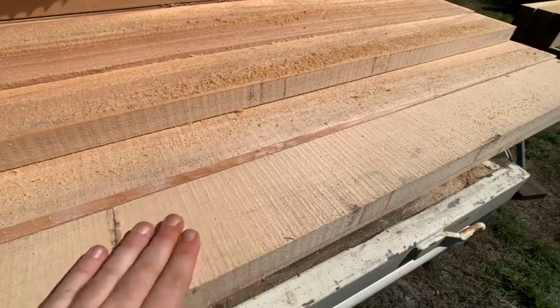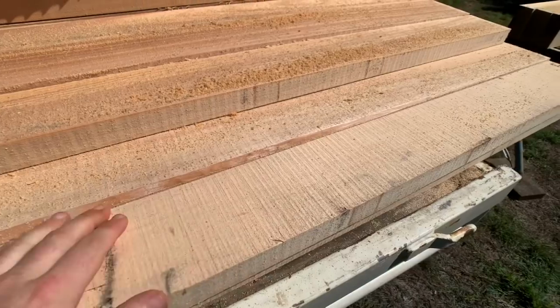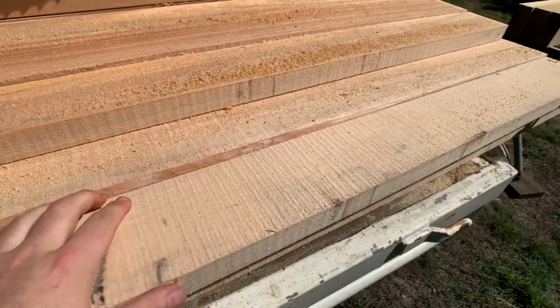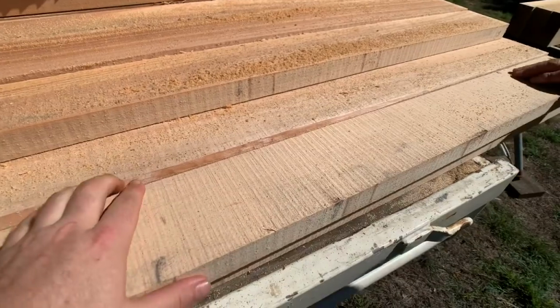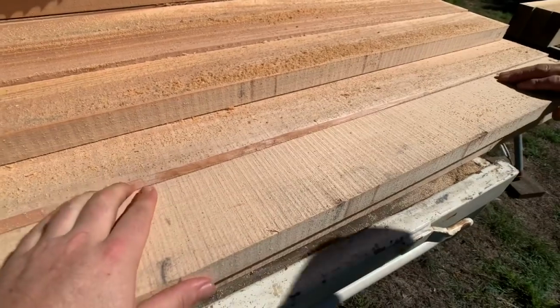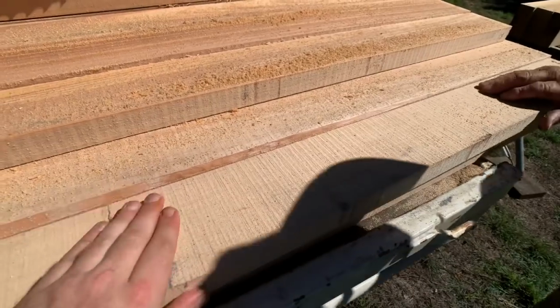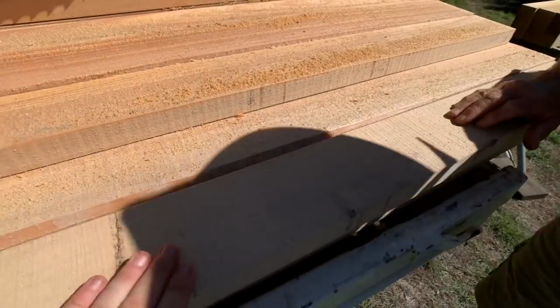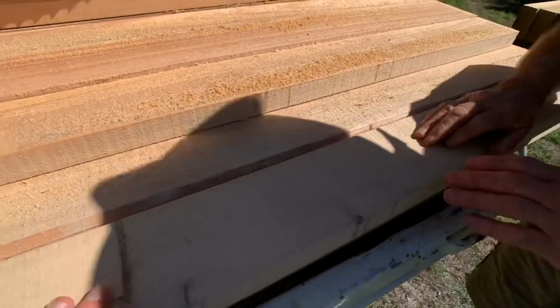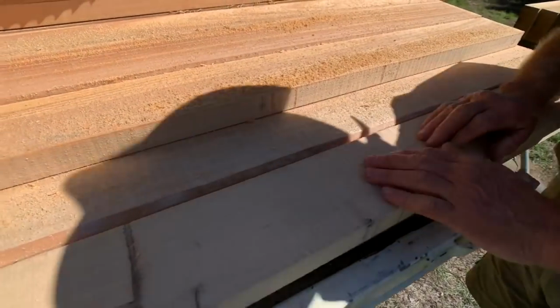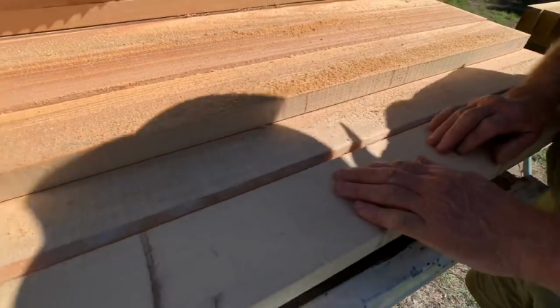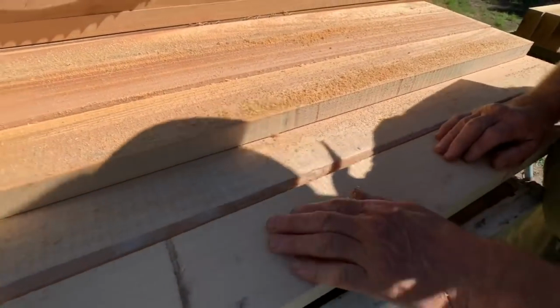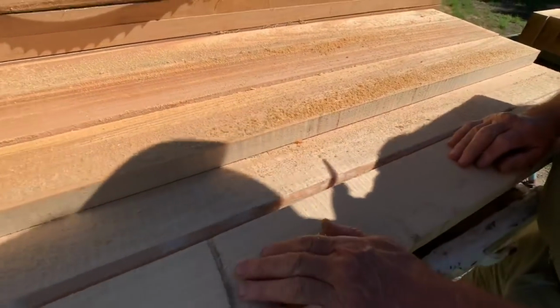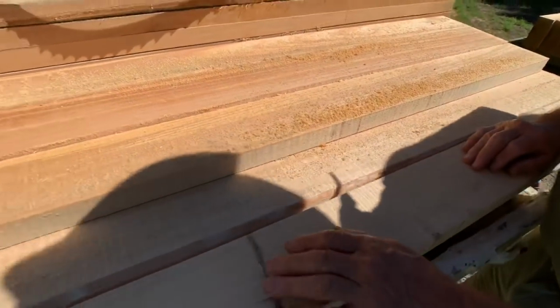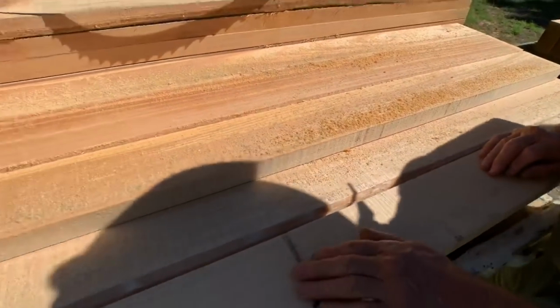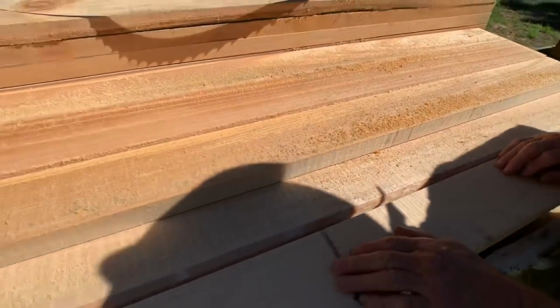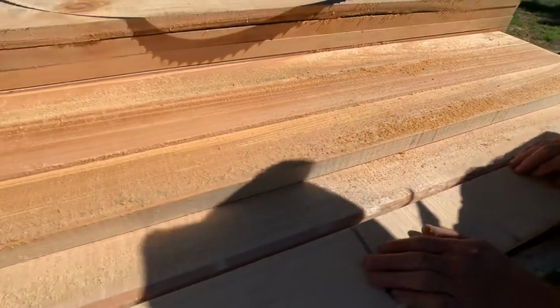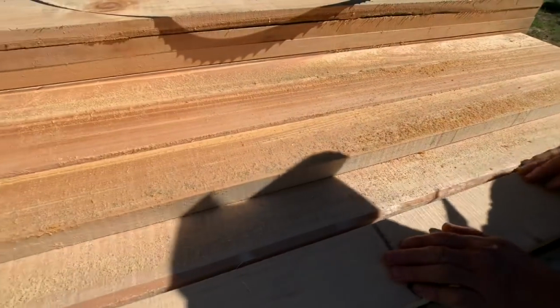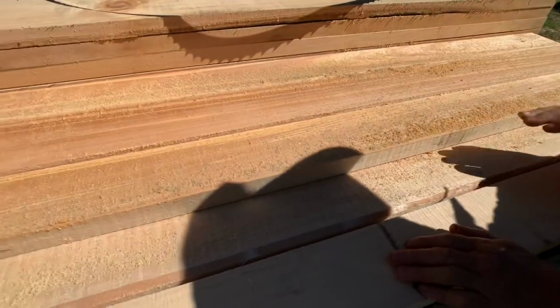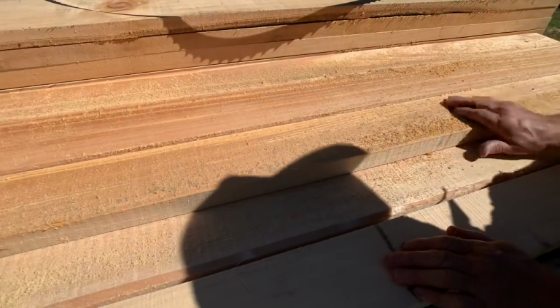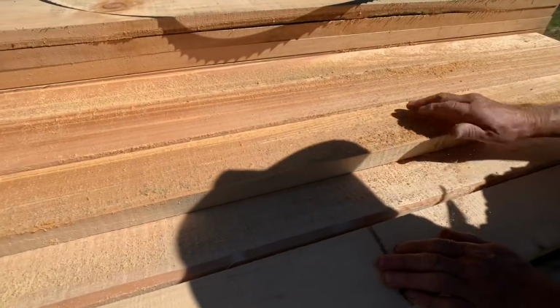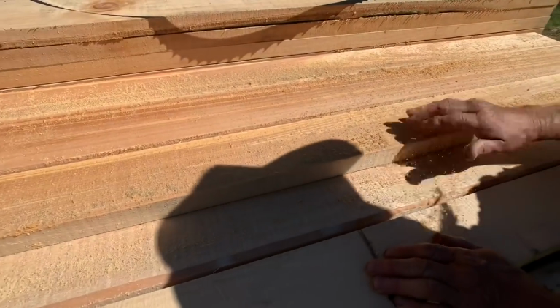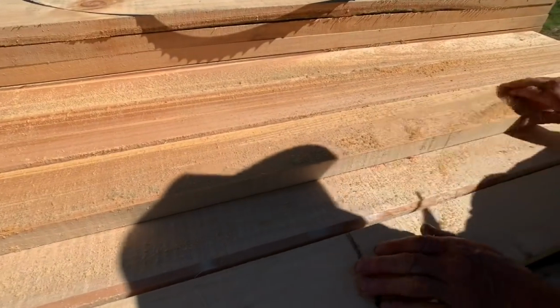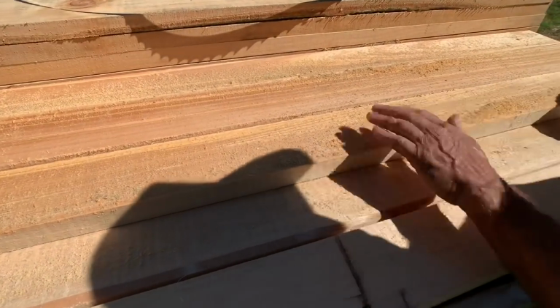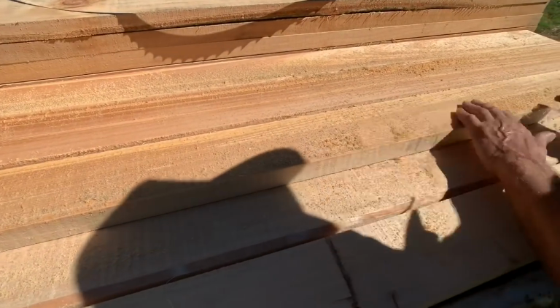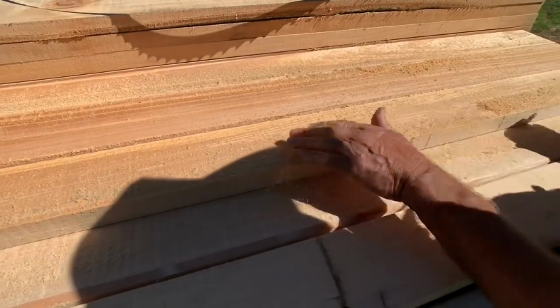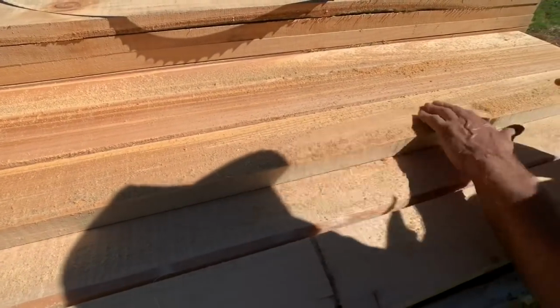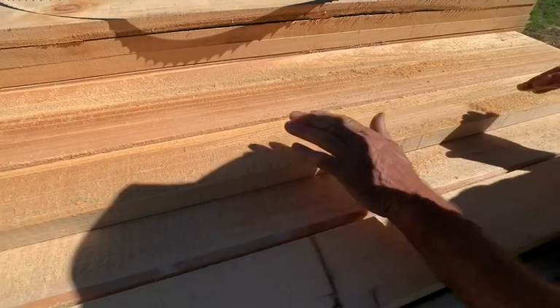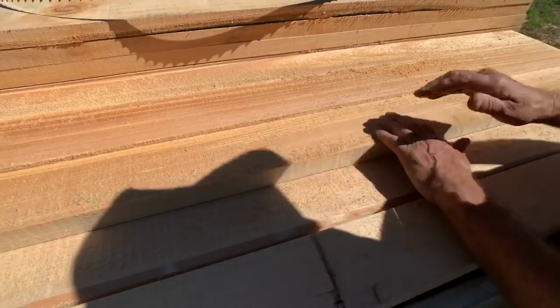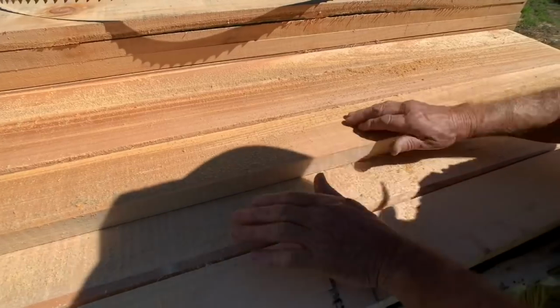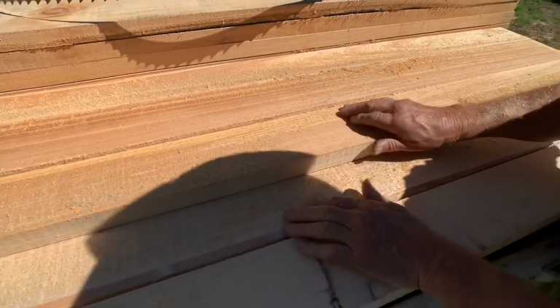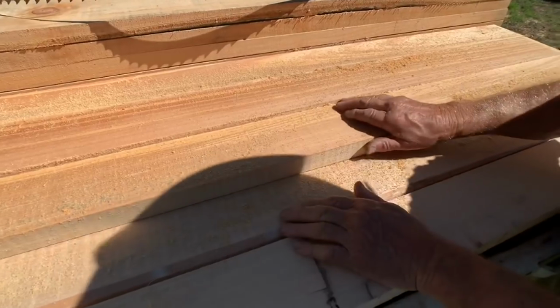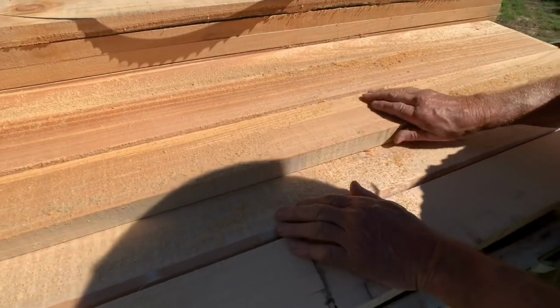You got it pretty good, didn't it? Yeah, see - it doesn't leave much to clean out of it.